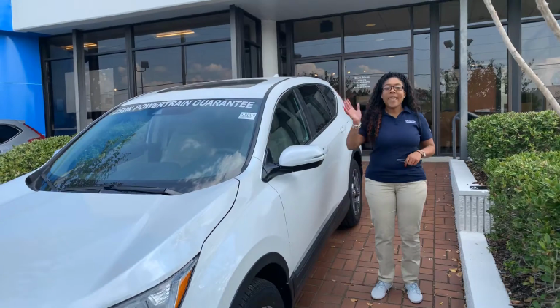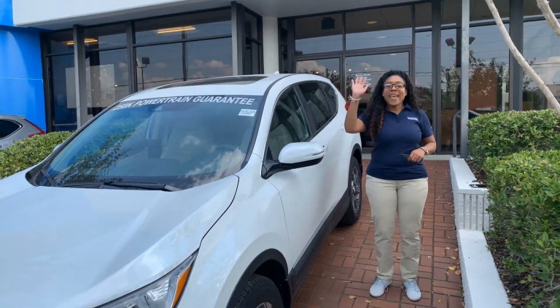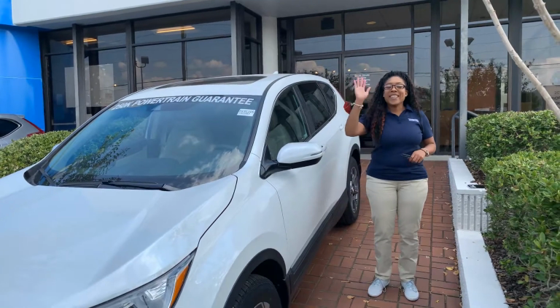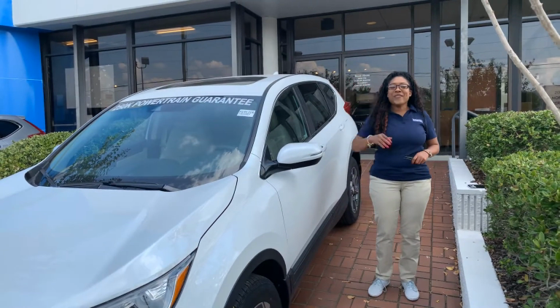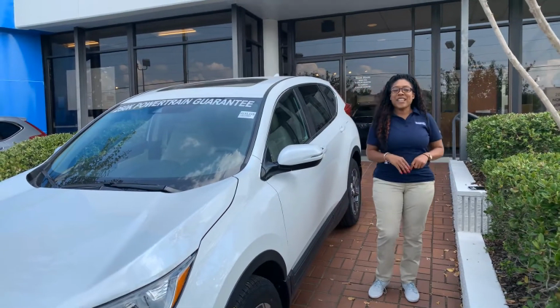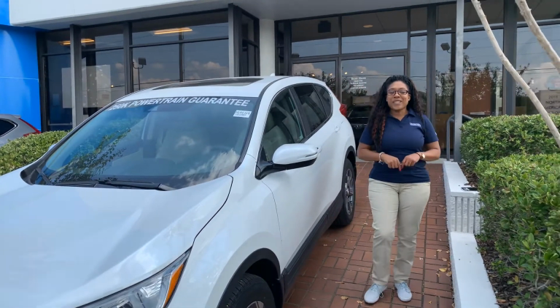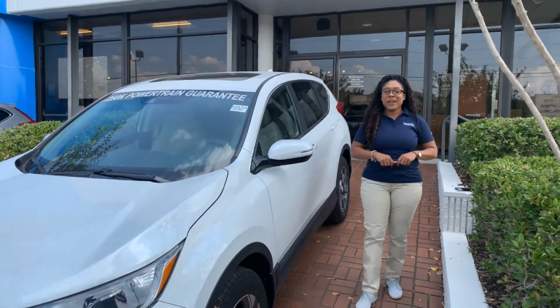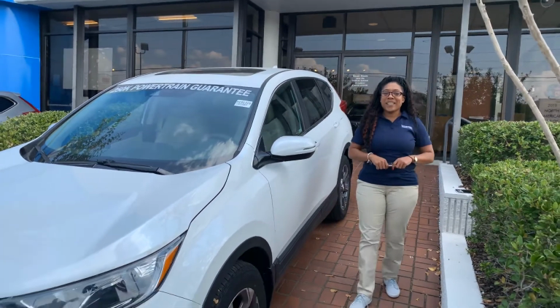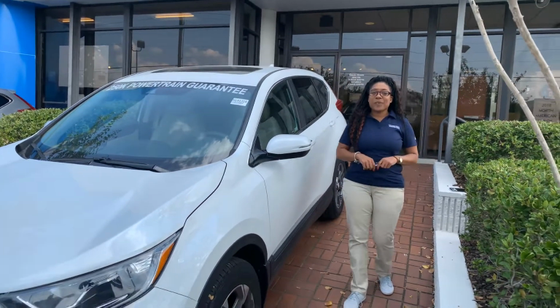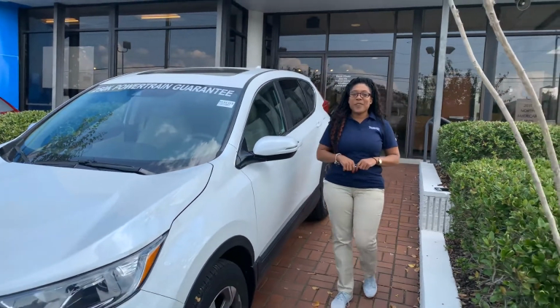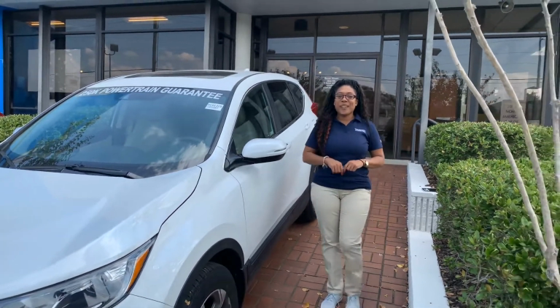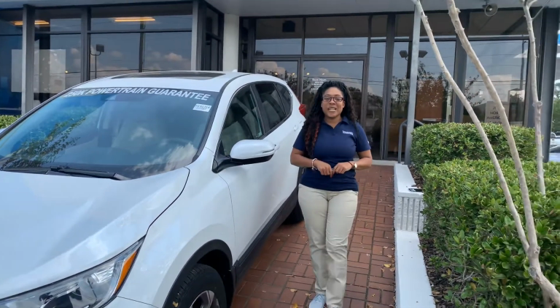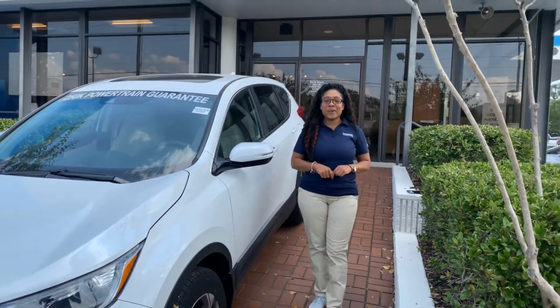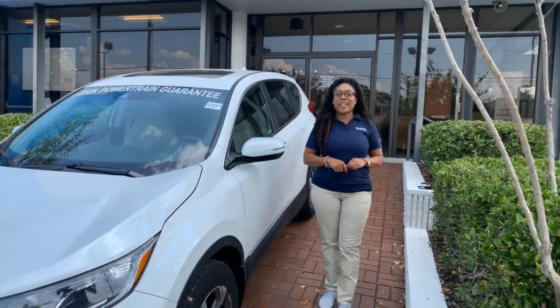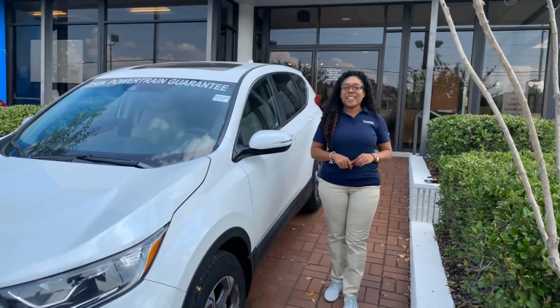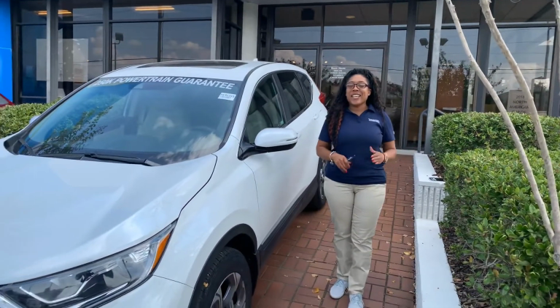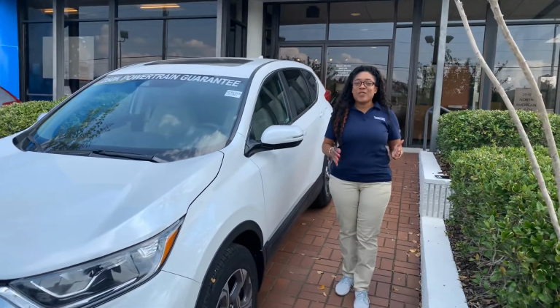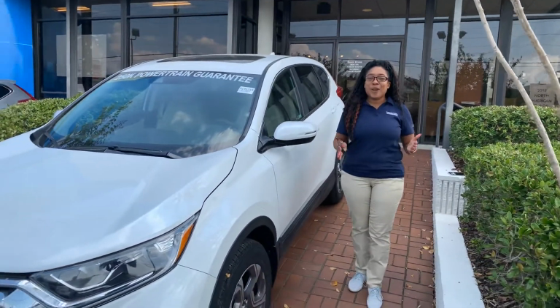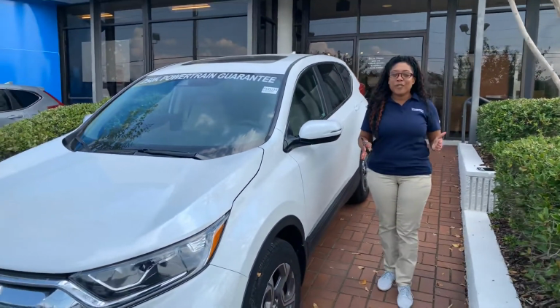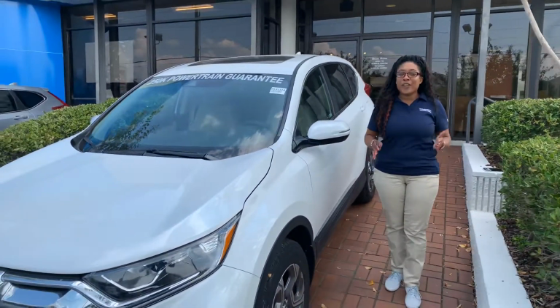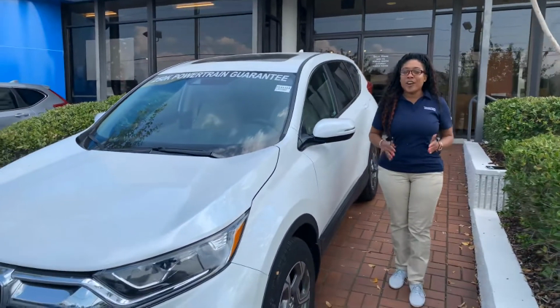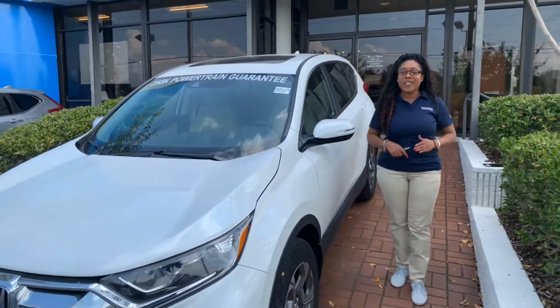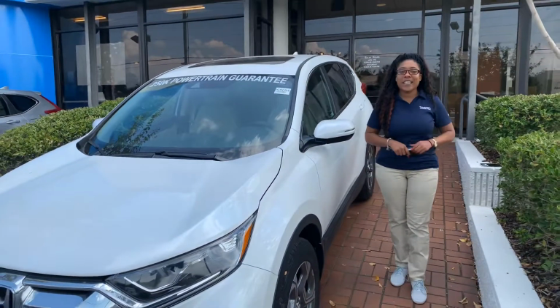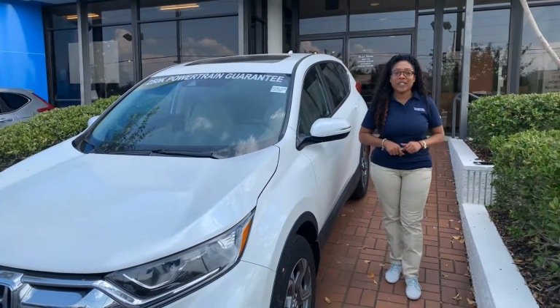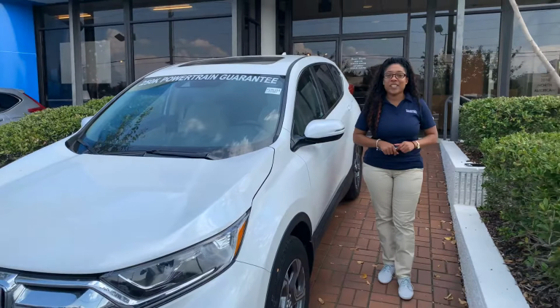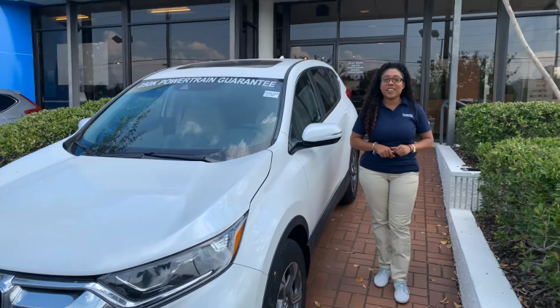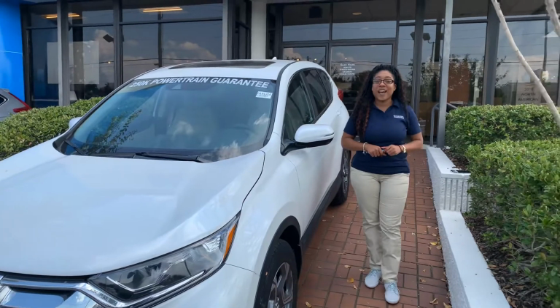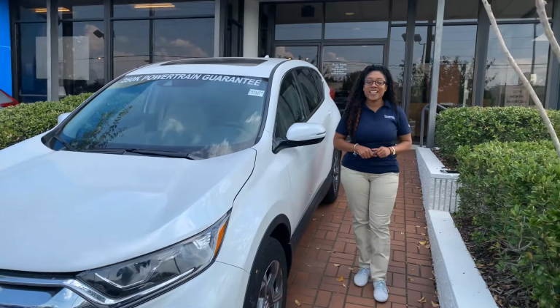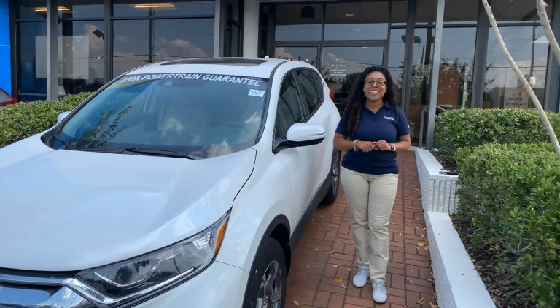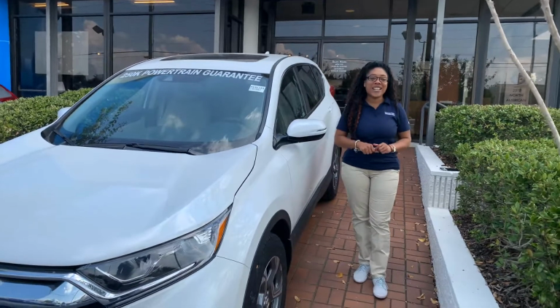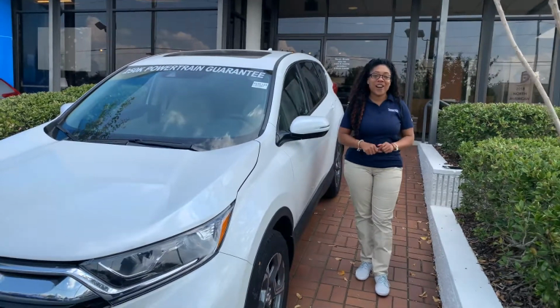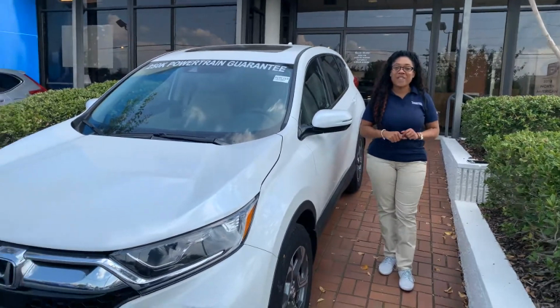Hey there, friend. It's Mary Elizabeth over here for the Honda. Thank you so much for your online entry to the Honda CRV.